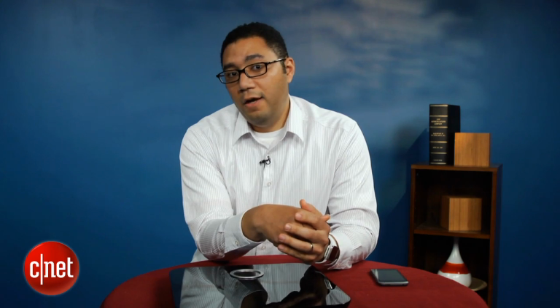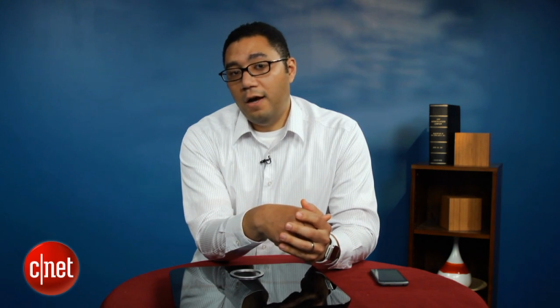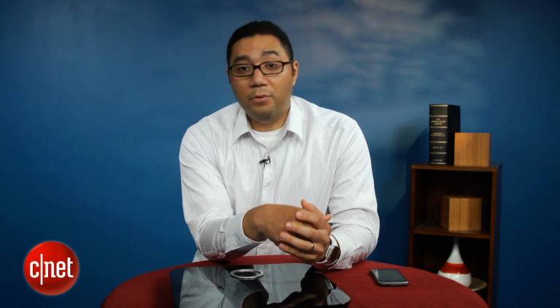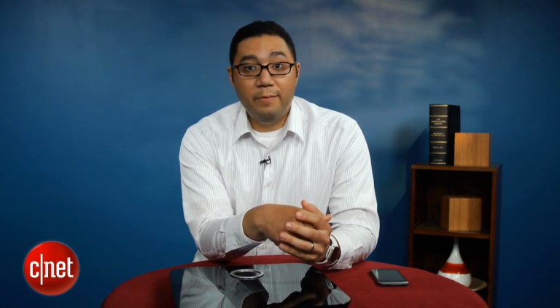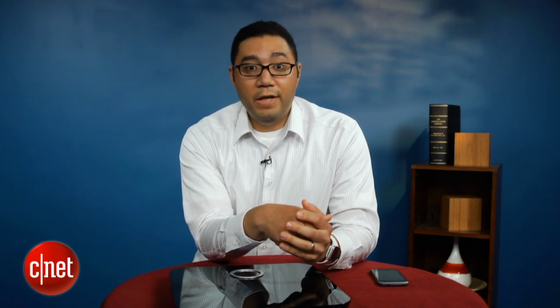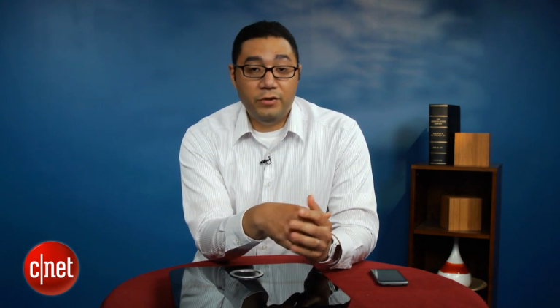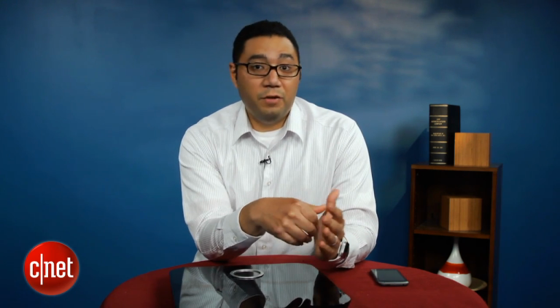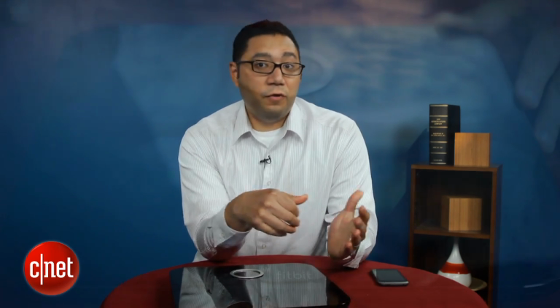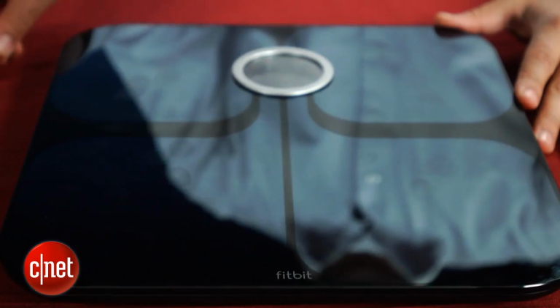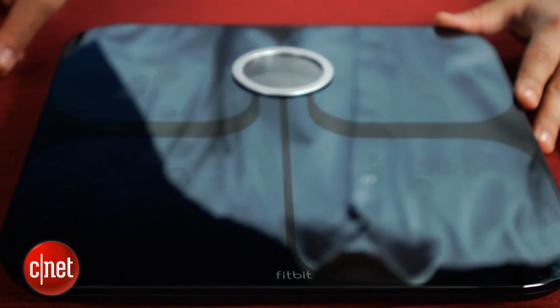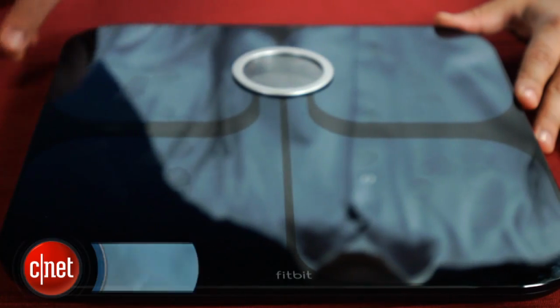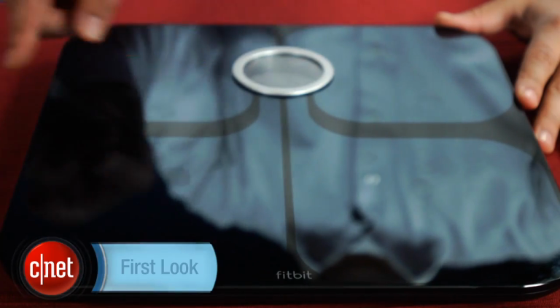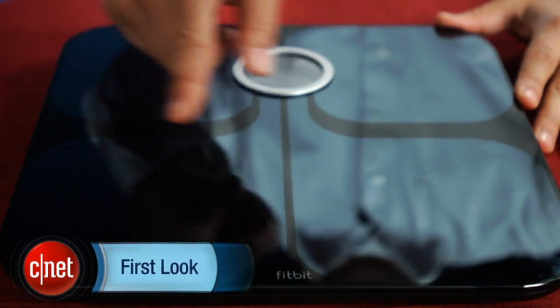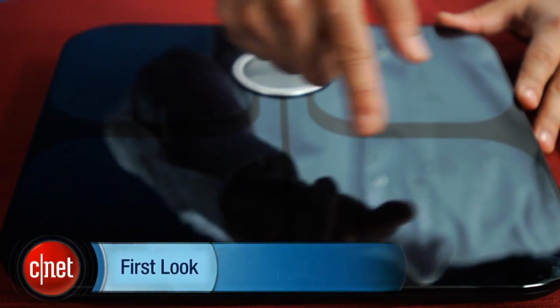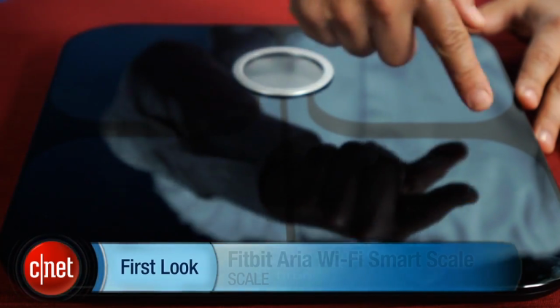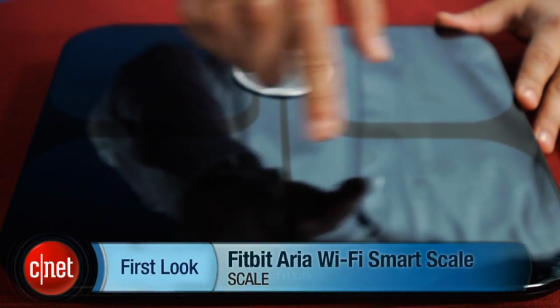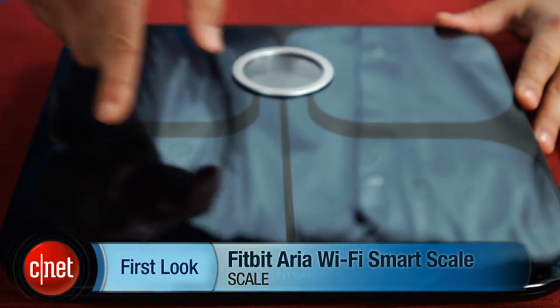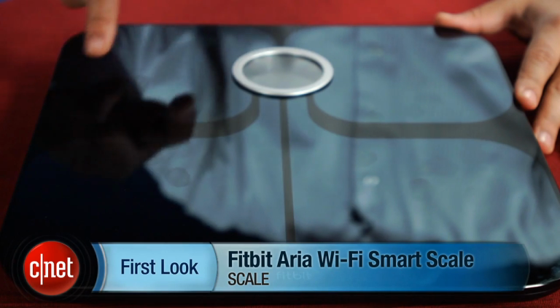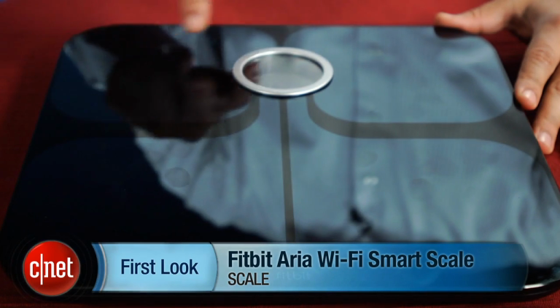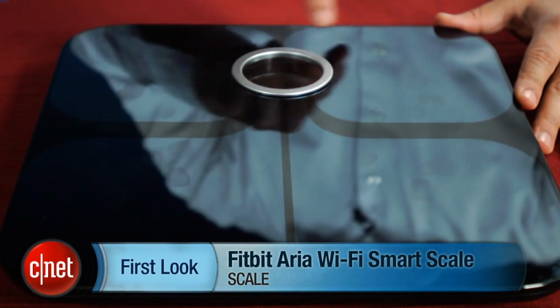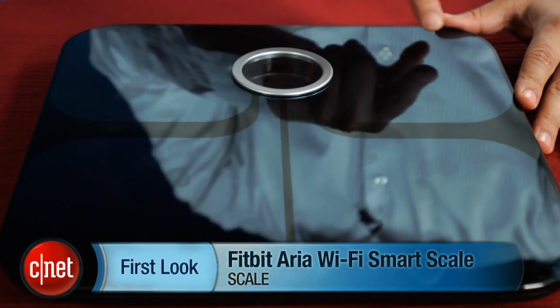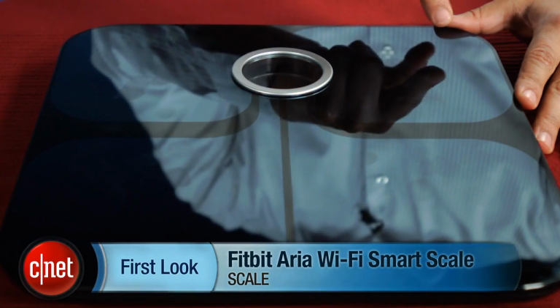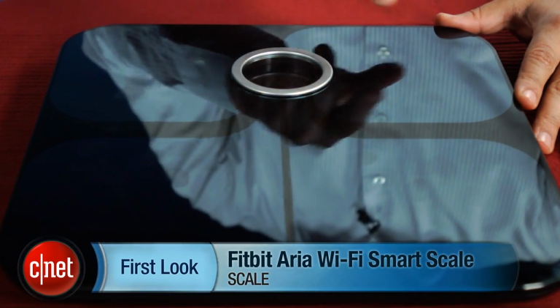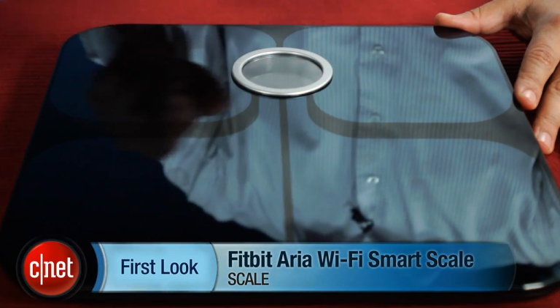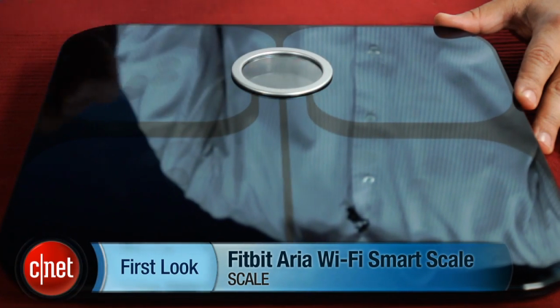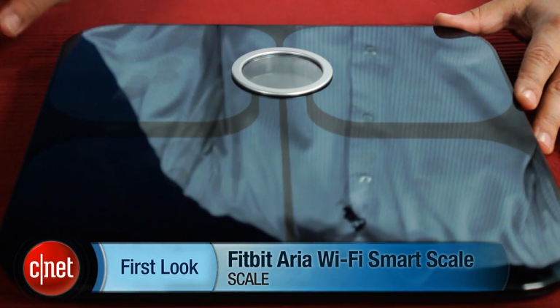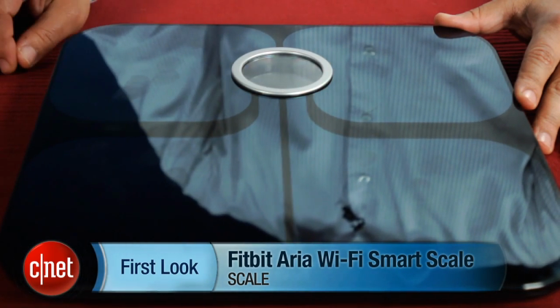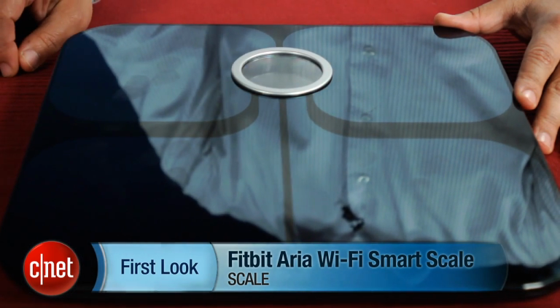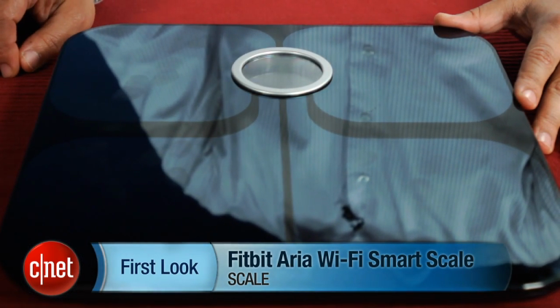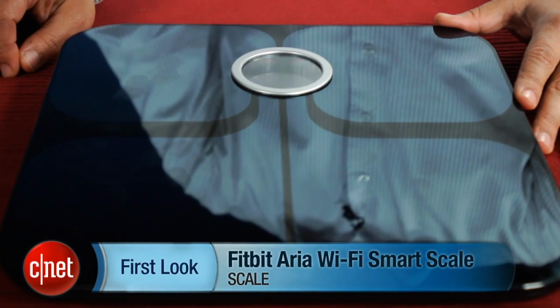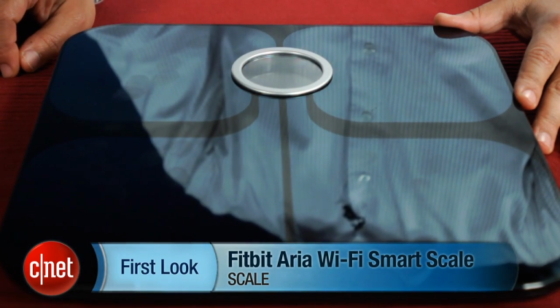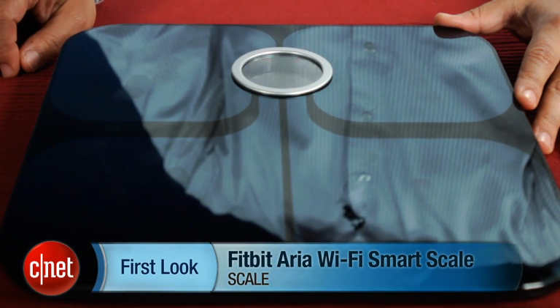I'm Brian Bennett and this has been a first look at the Fitbit Aria. Be sure to check back soon for our full review at CNET.com.